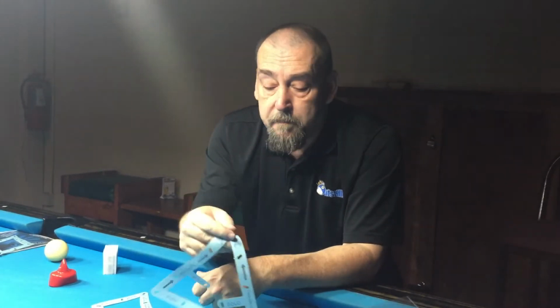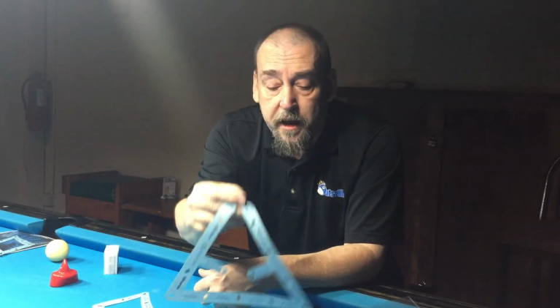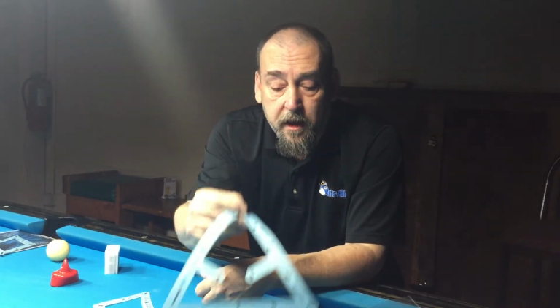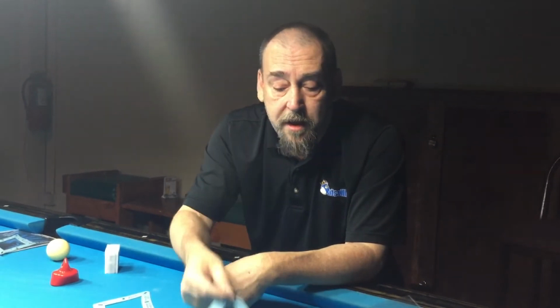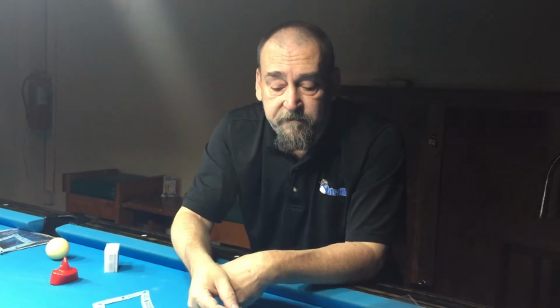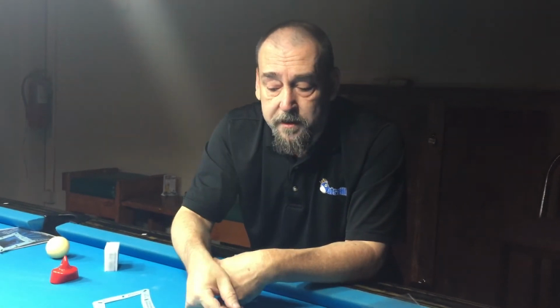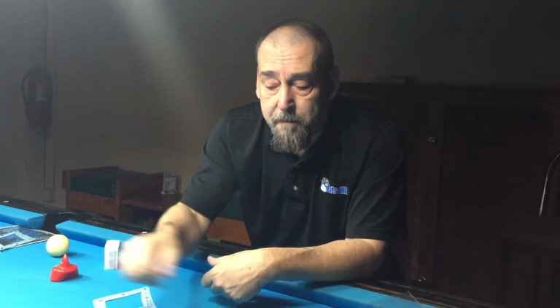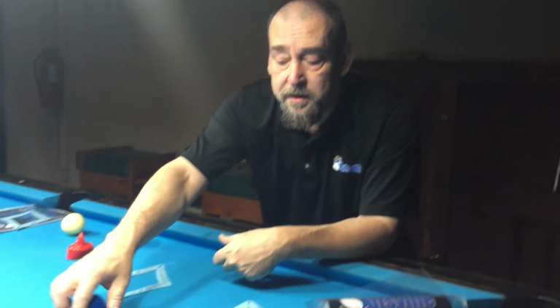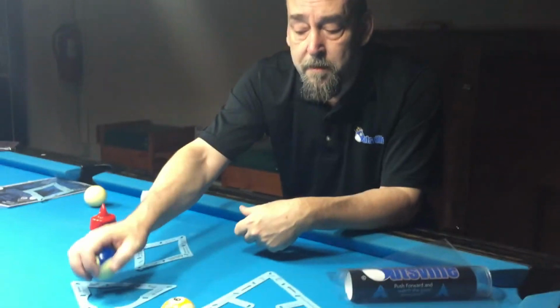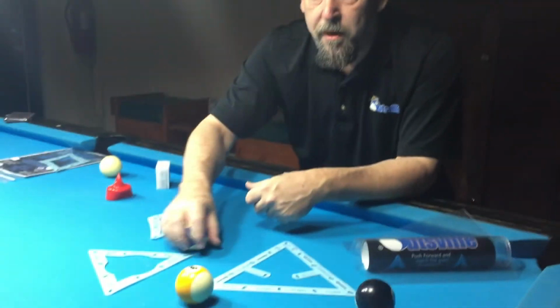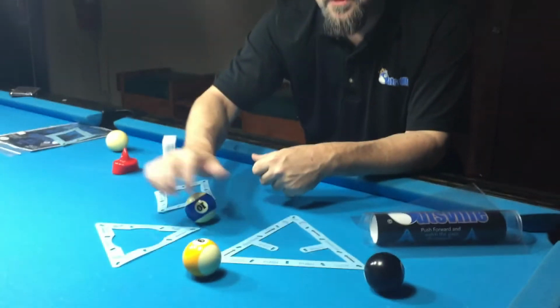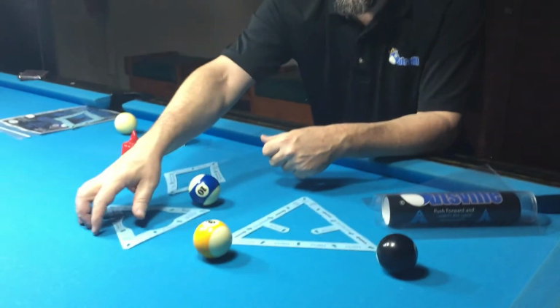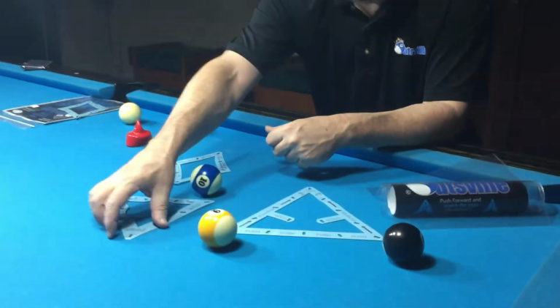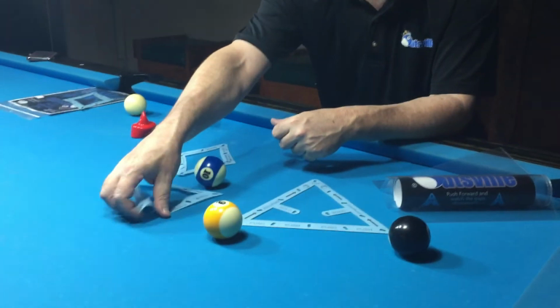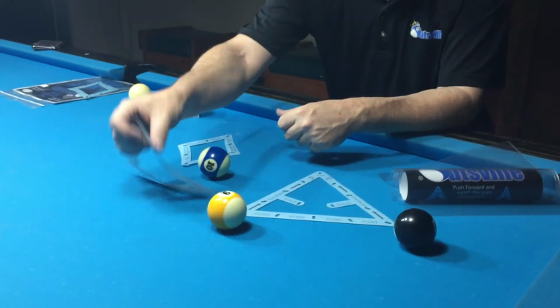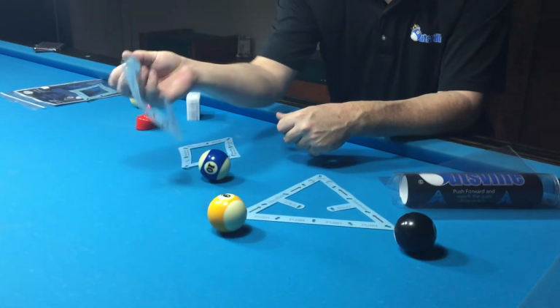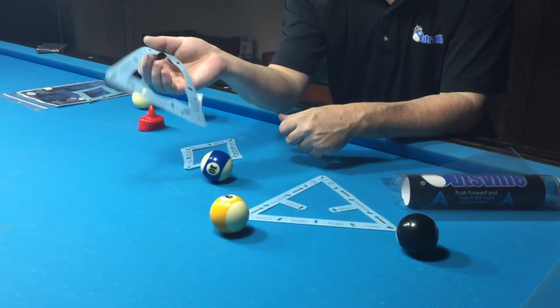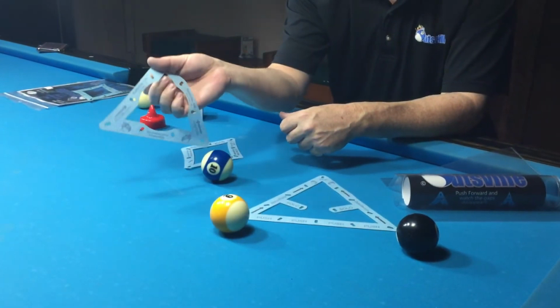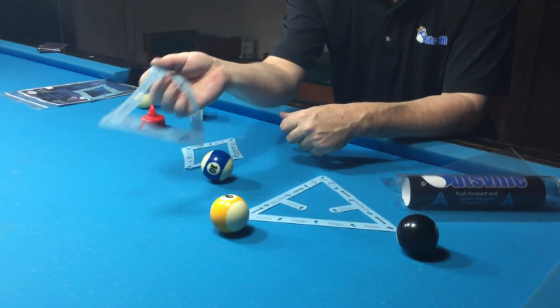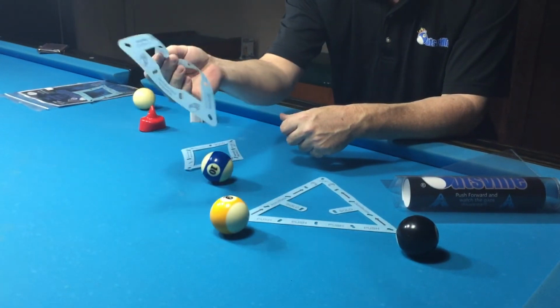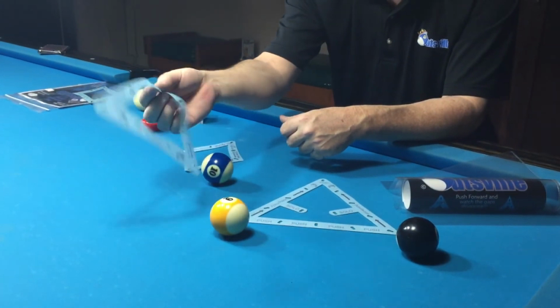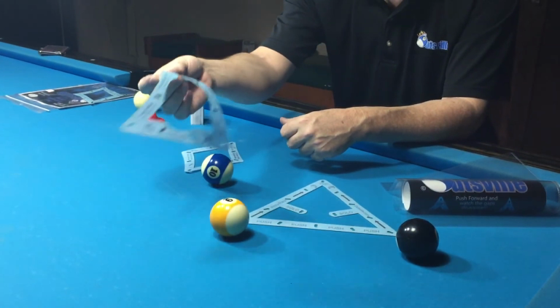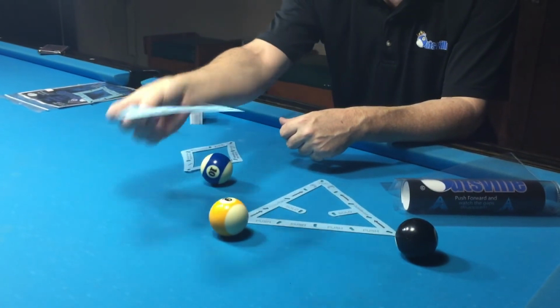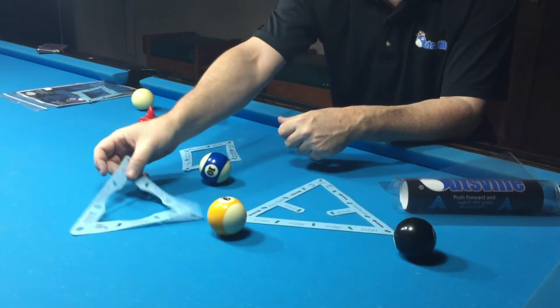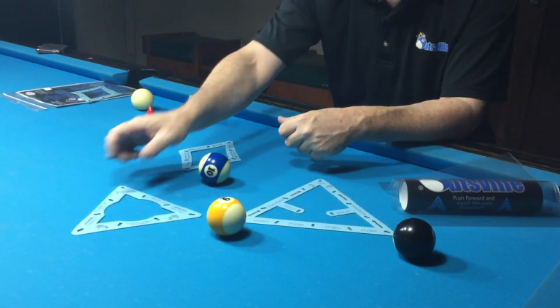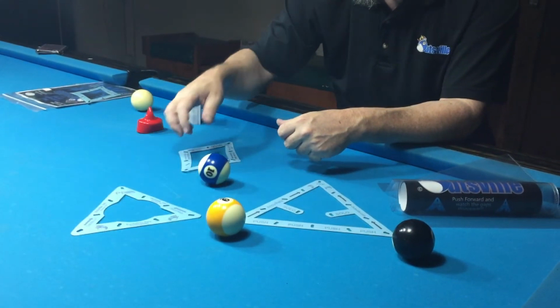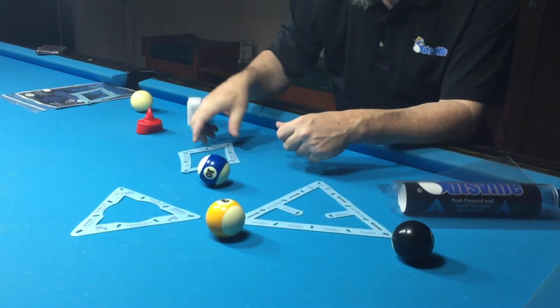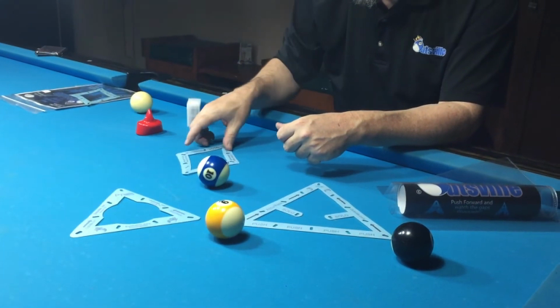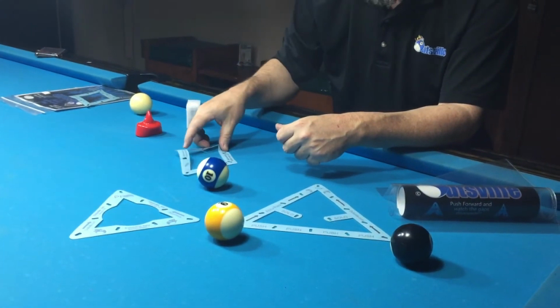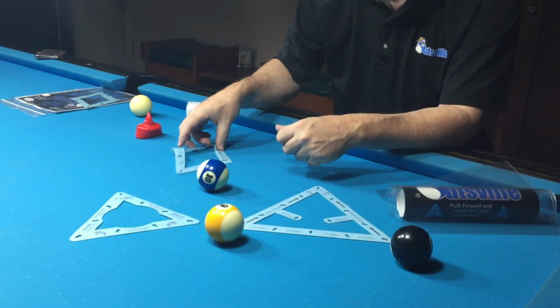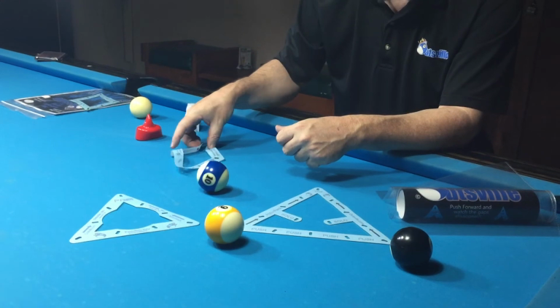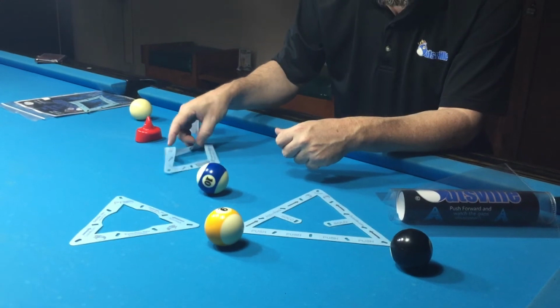A lot of nine ball and ten ball players want dedicated templates, and that's why we have the Pro-10 and the Diamond 9.